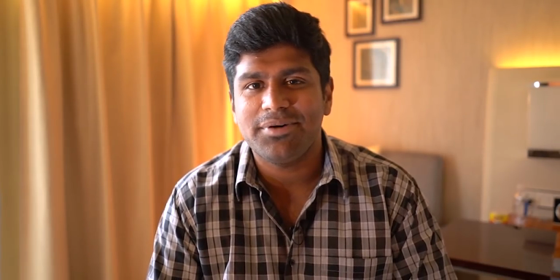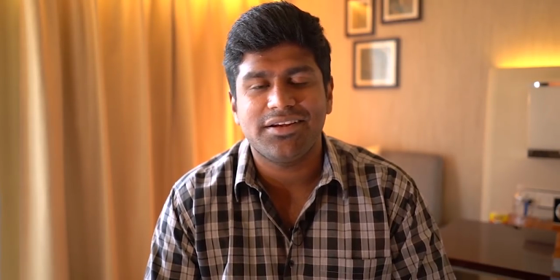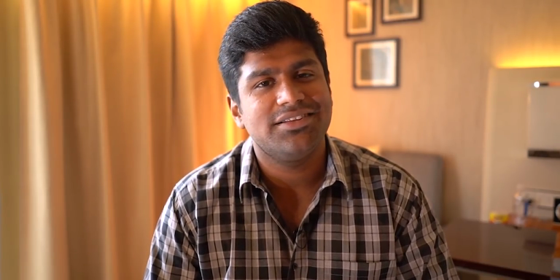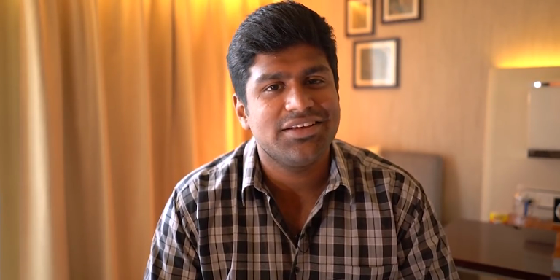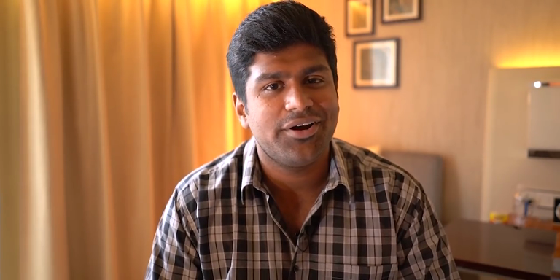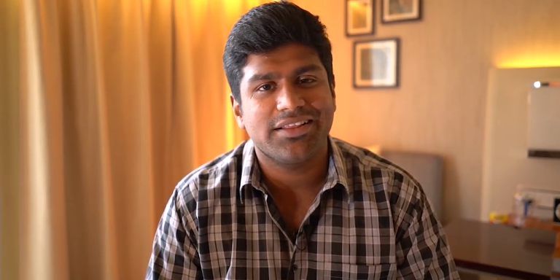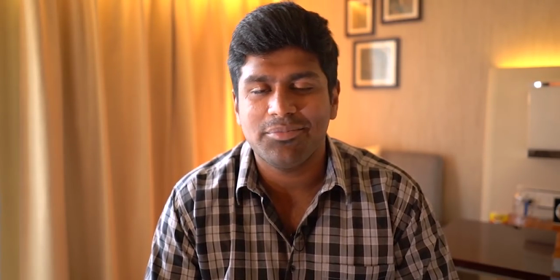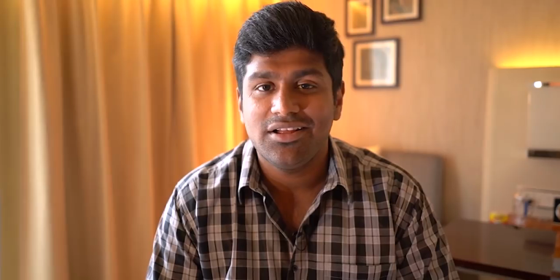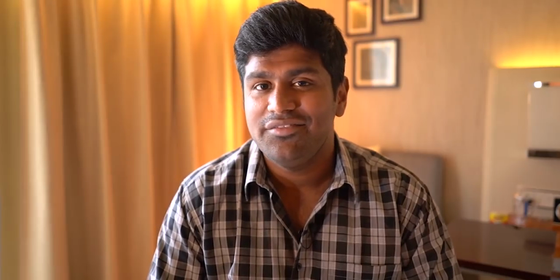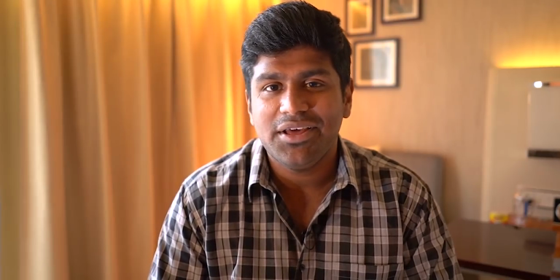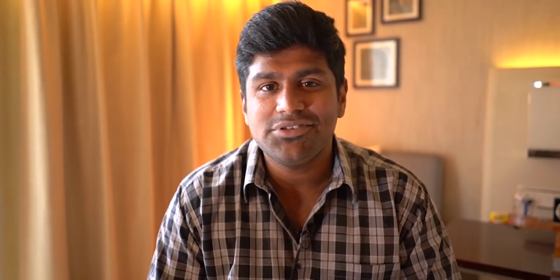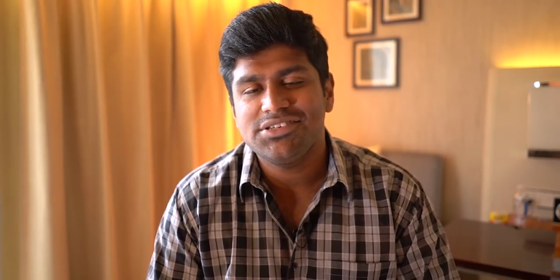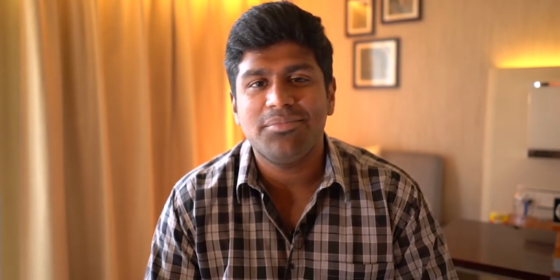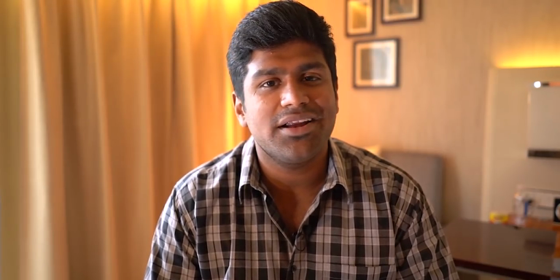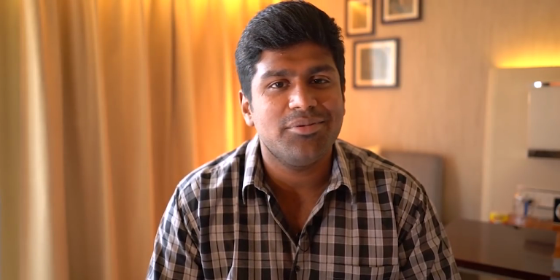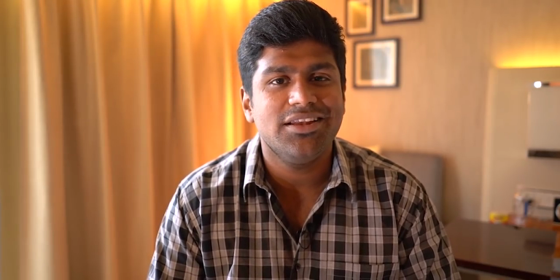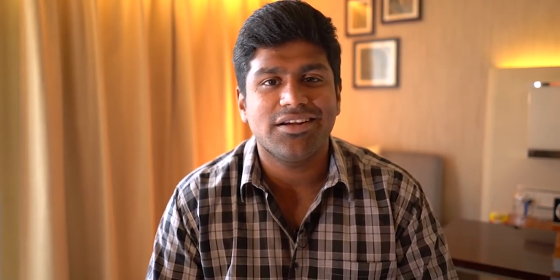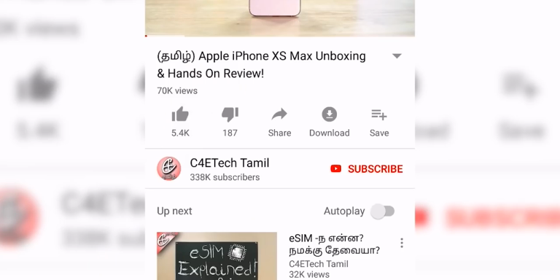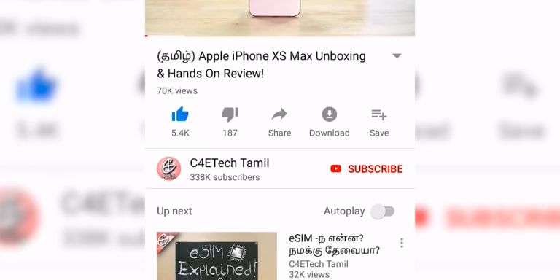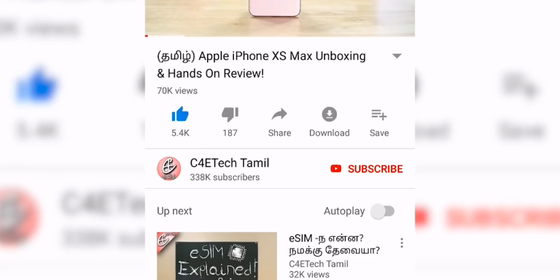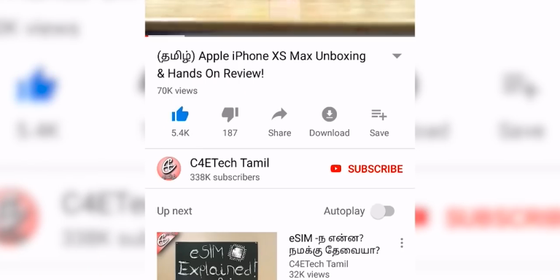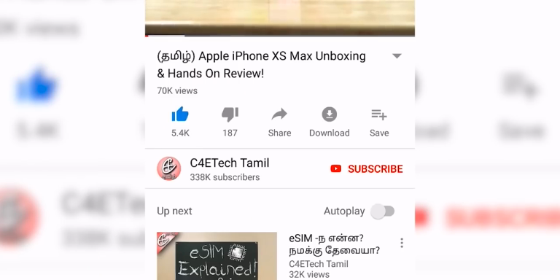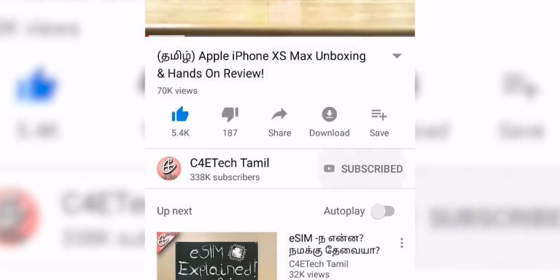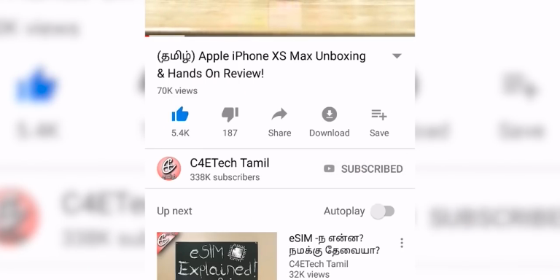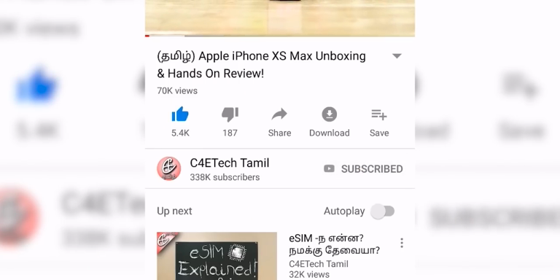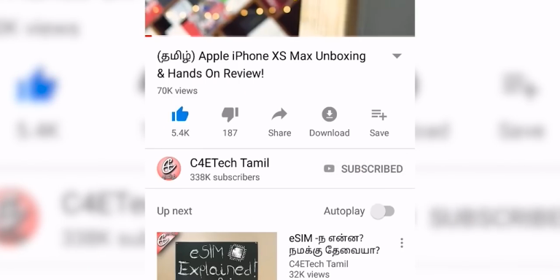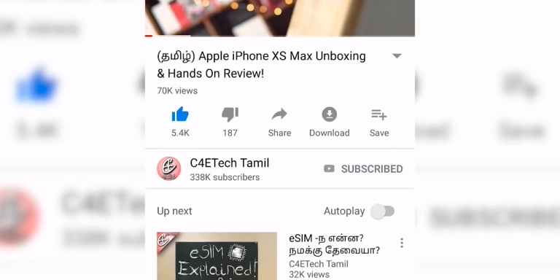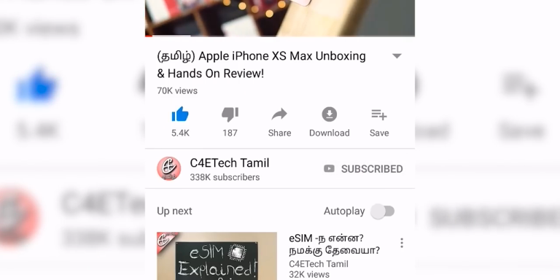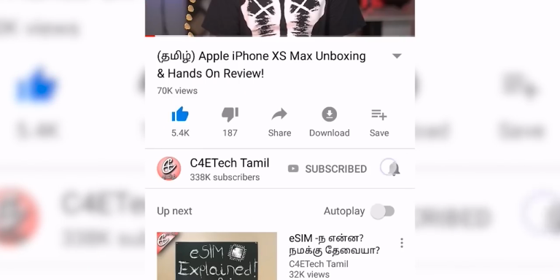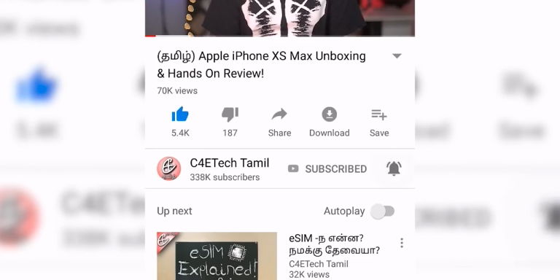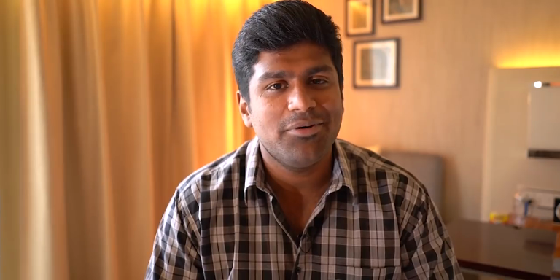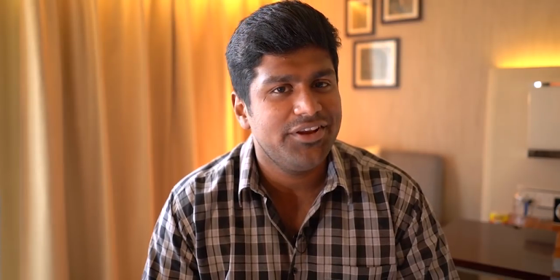You're watching C40 Tech Tamil. If you're watching this video, please click the thumbs up button, subscribe, hit the bell icon. Now, let's get into the video.